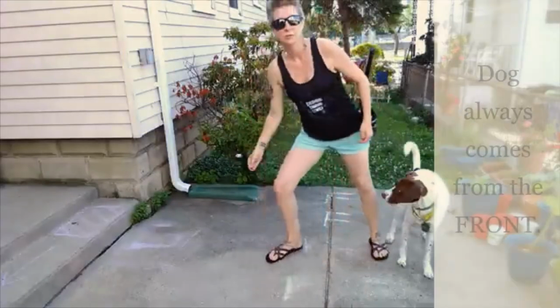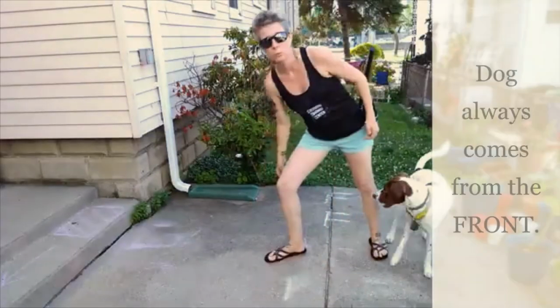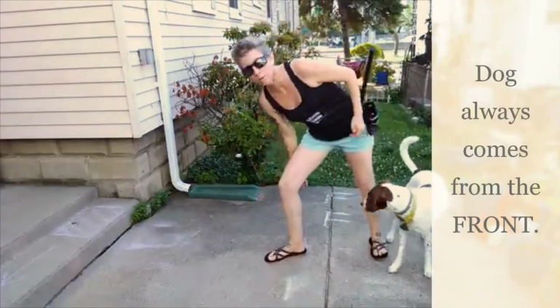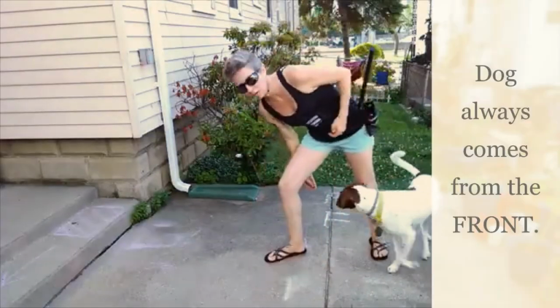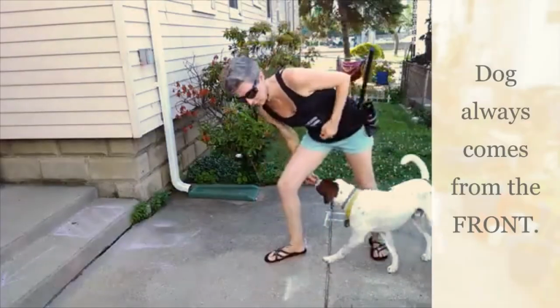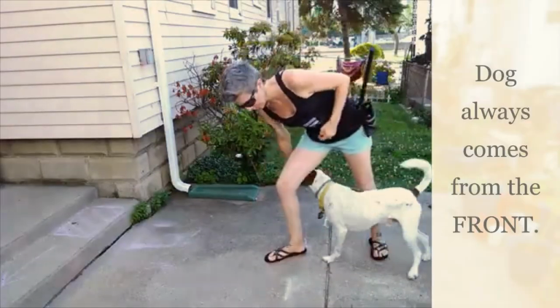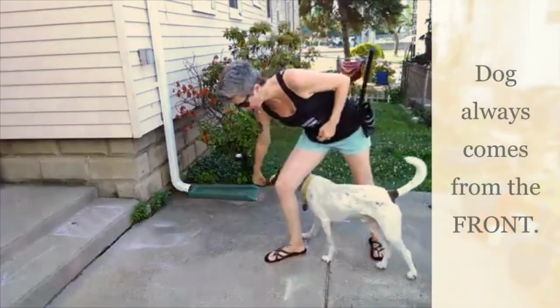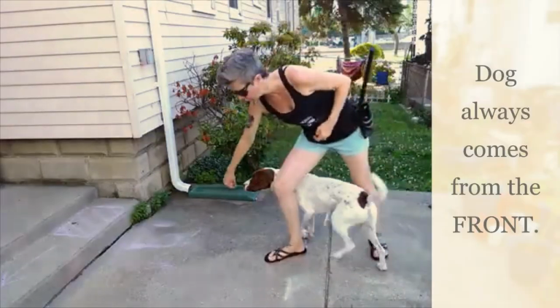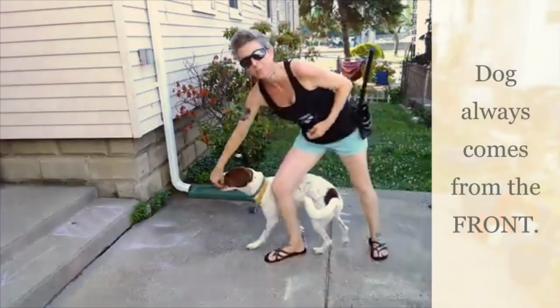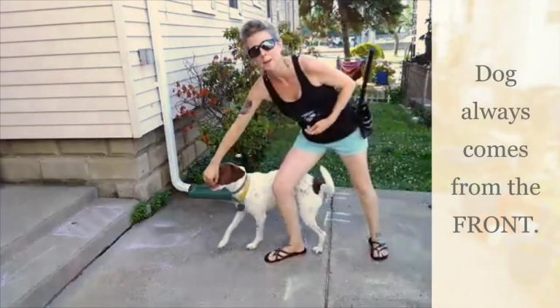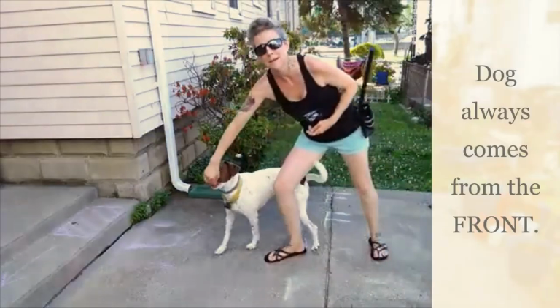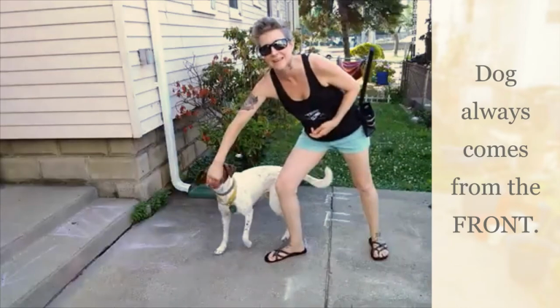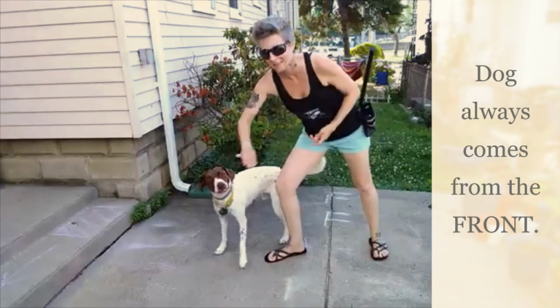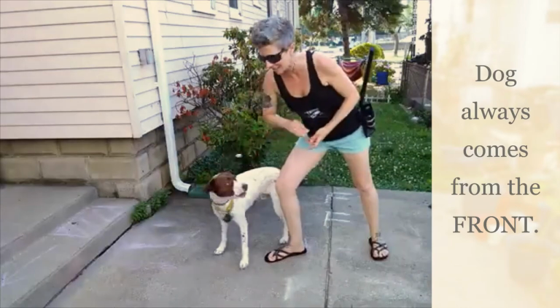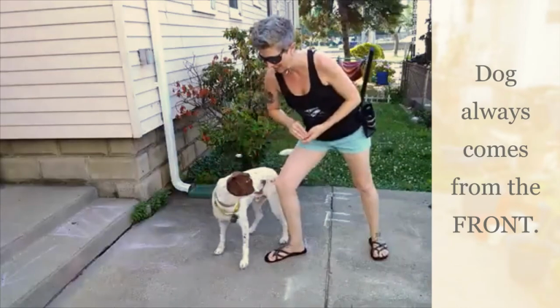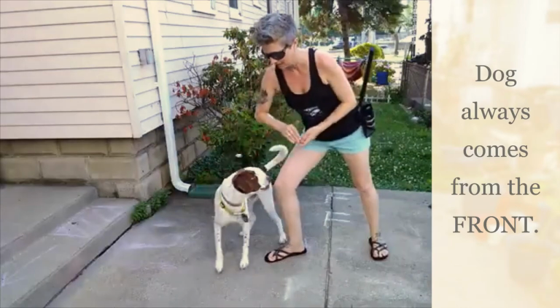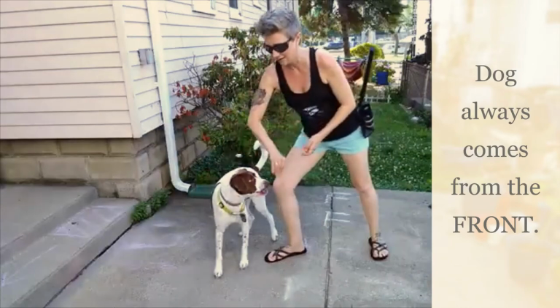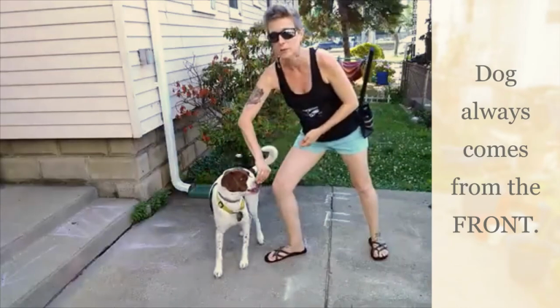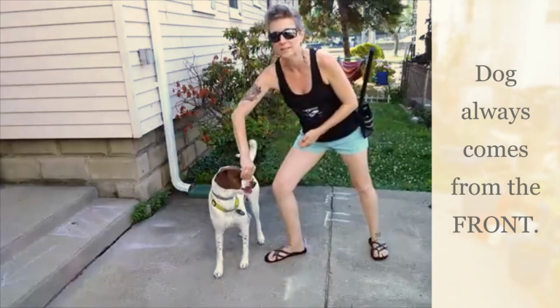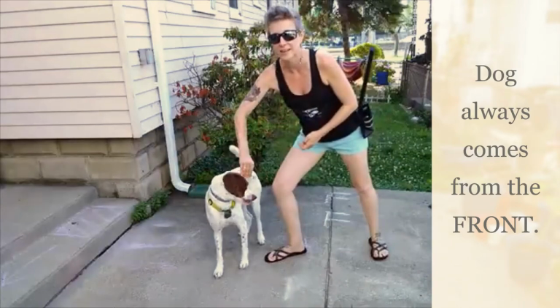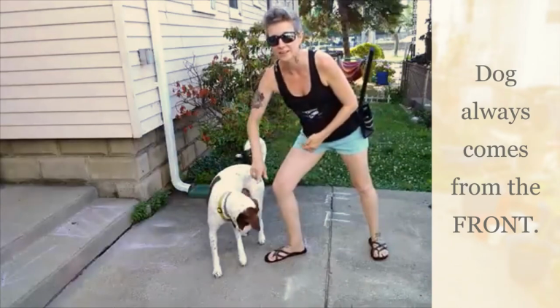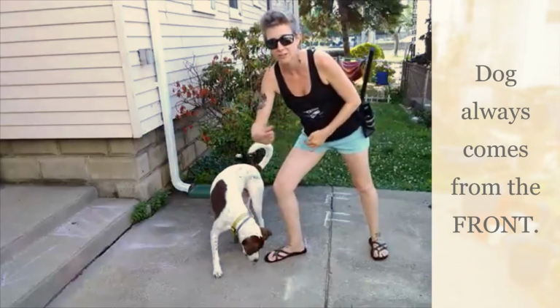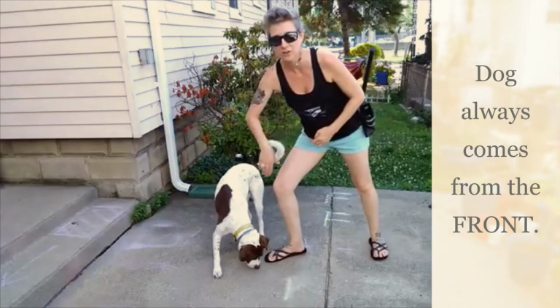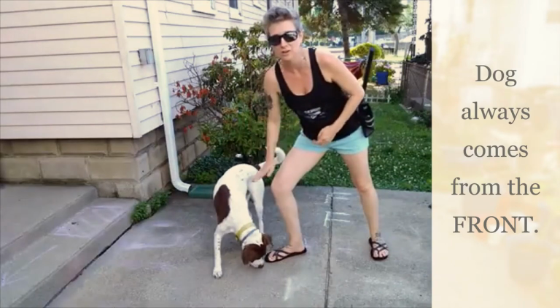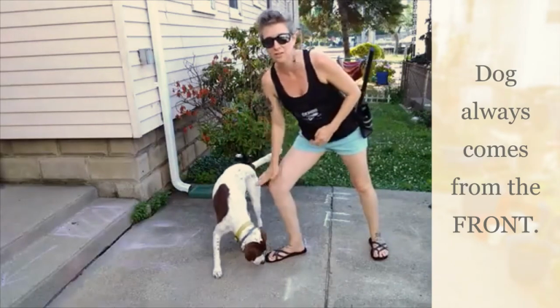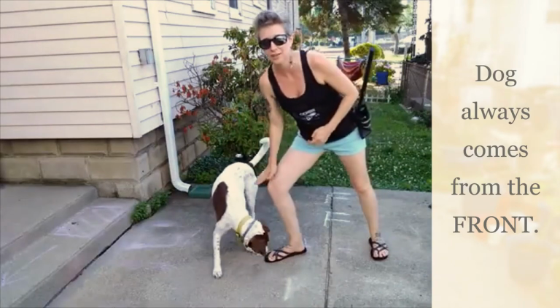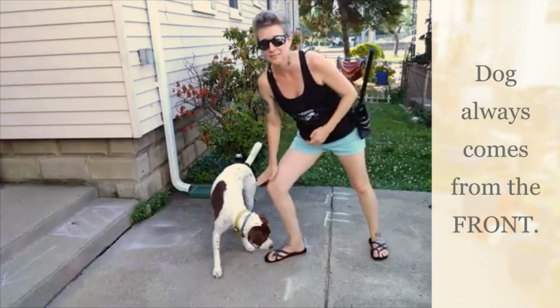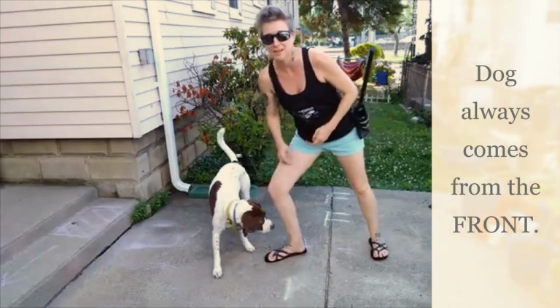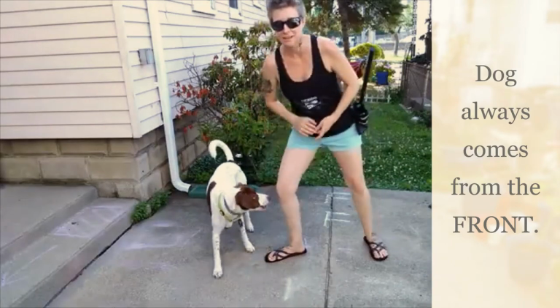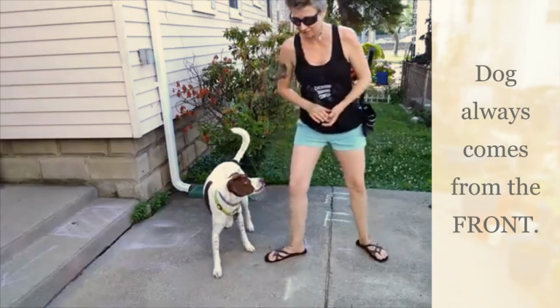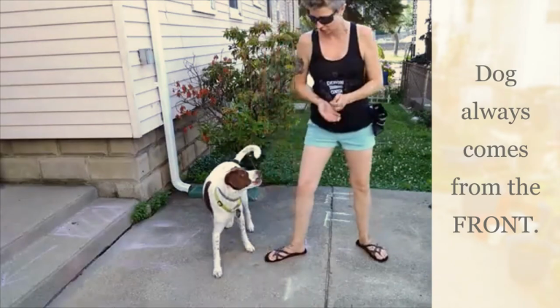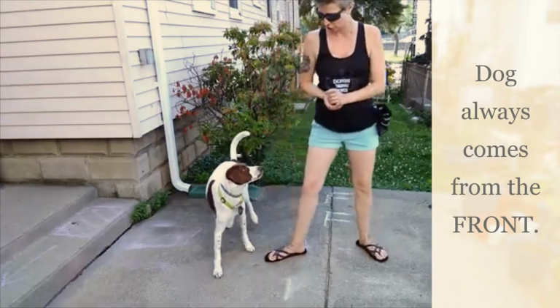We want to make sure we have enough room that my bent knee is what's indicating to the dog that that's the side he needs to go.